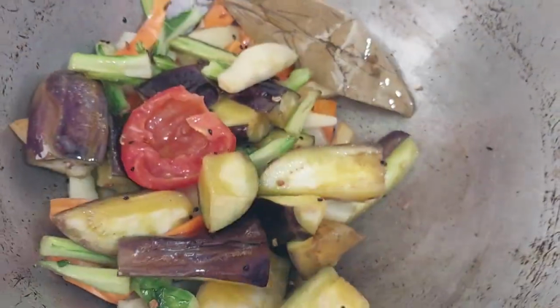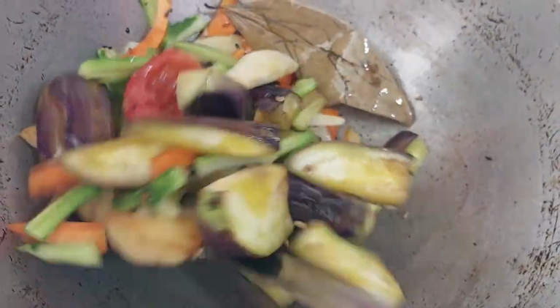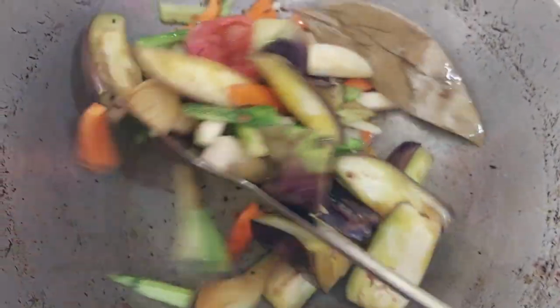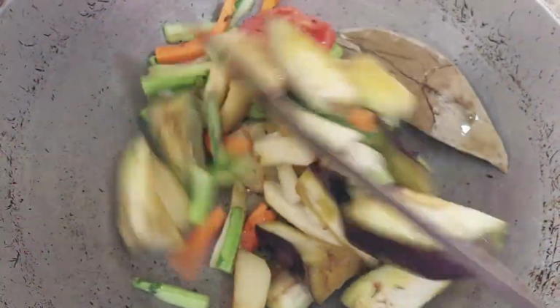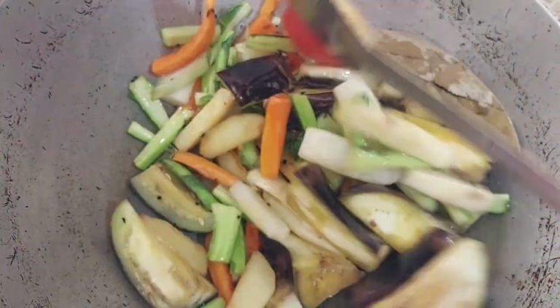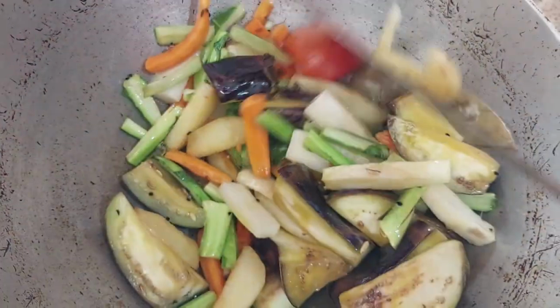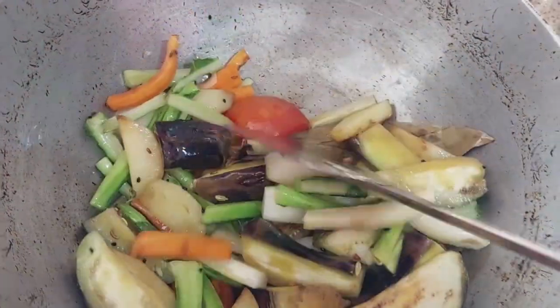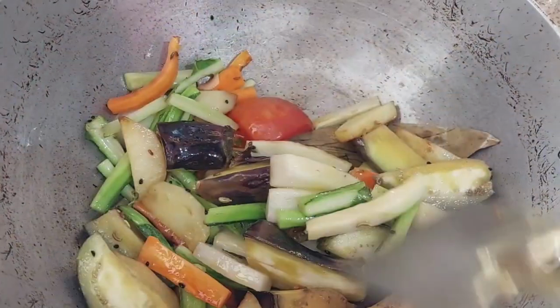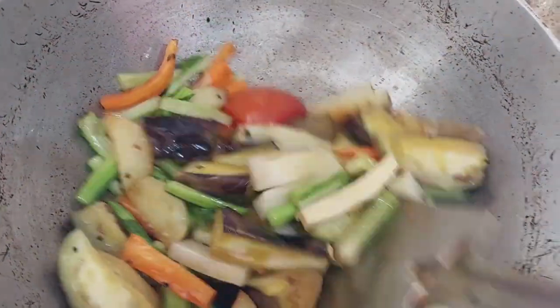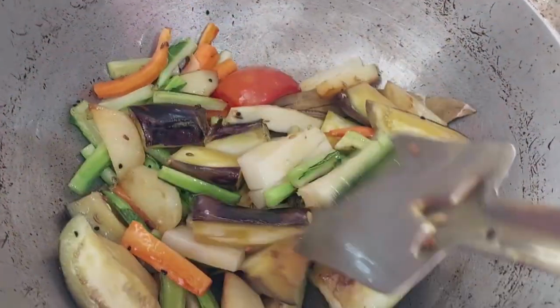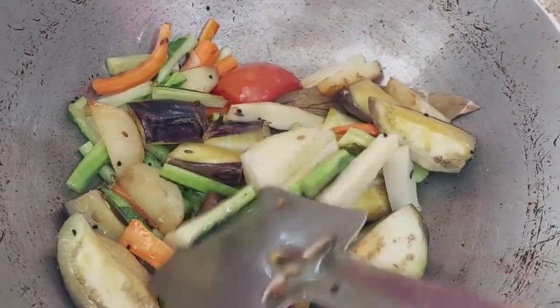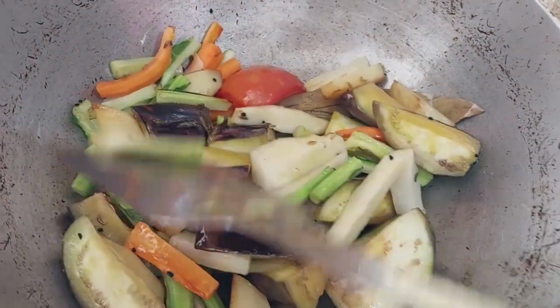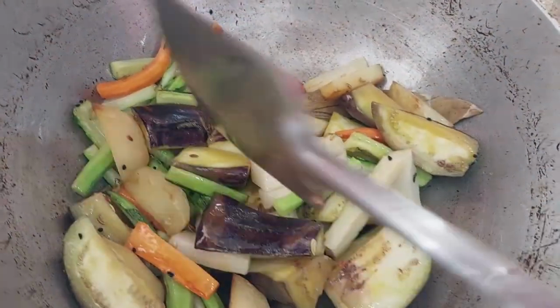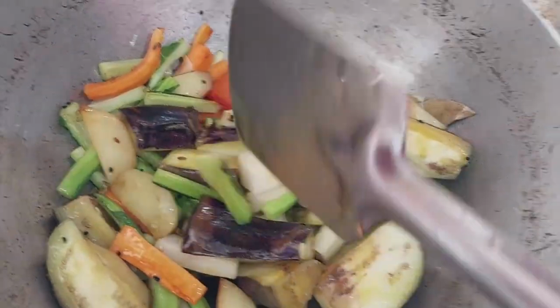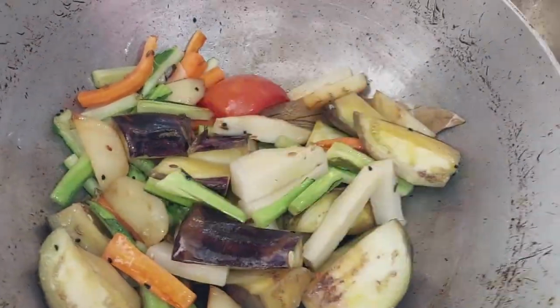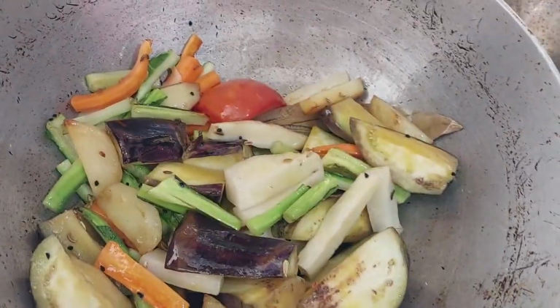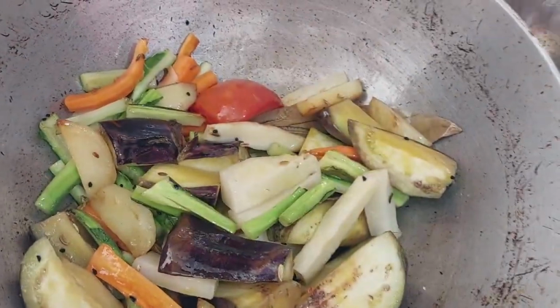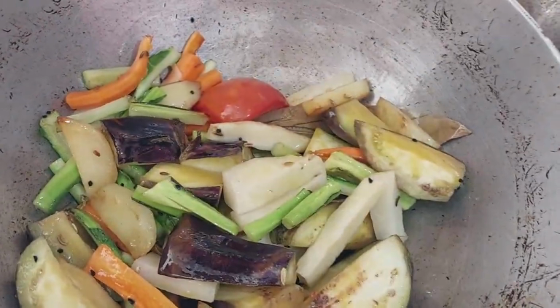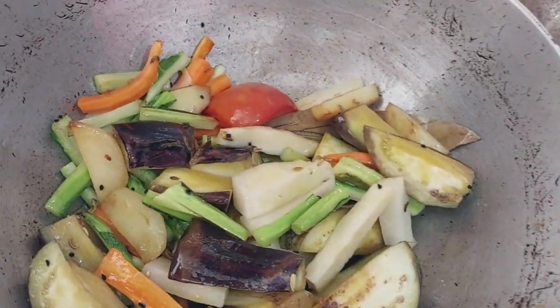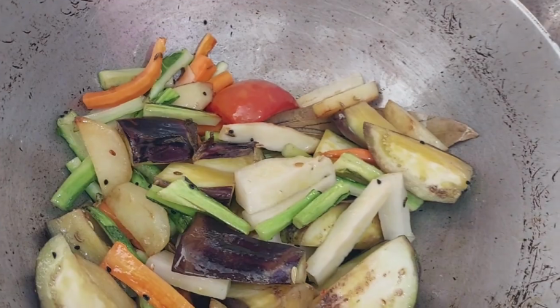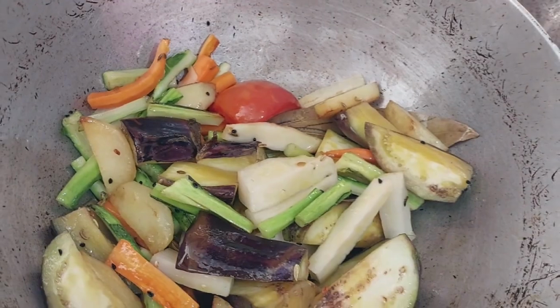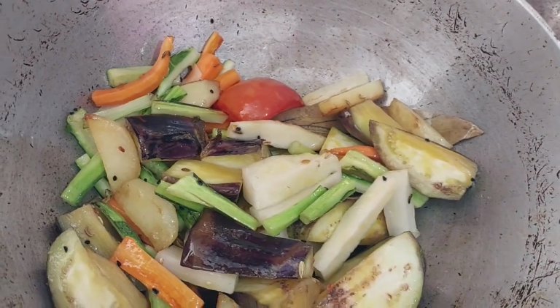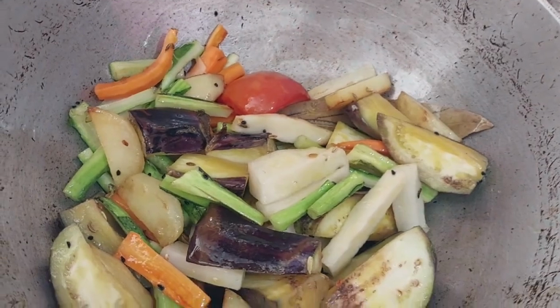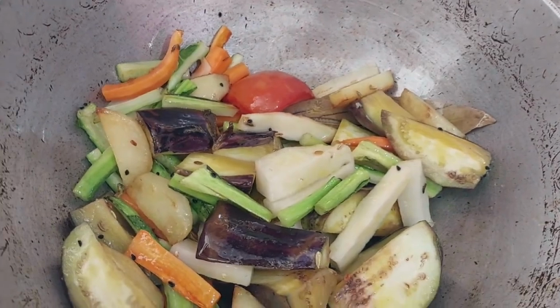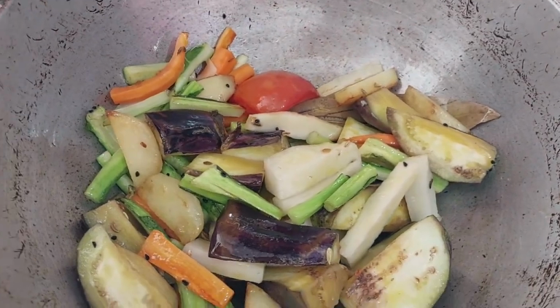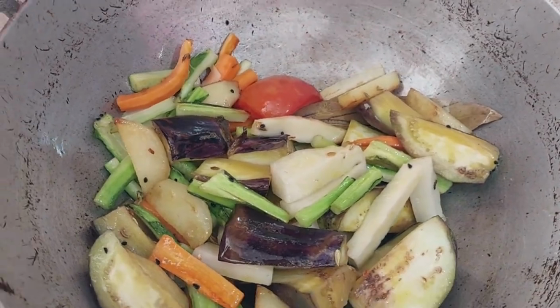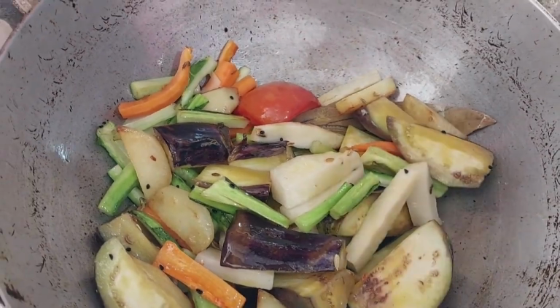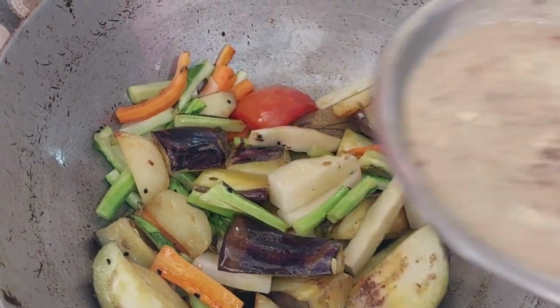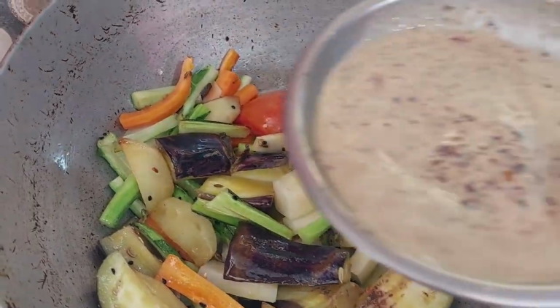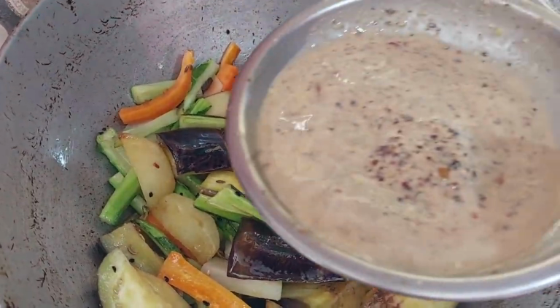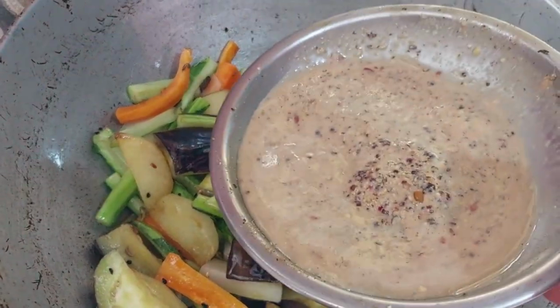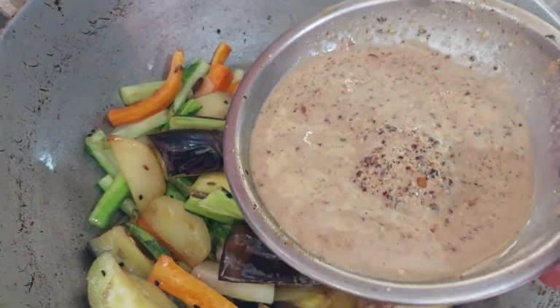Now the side of the rice will need a spice. I am cooking the pepper, then I will add the sauce to the cream.